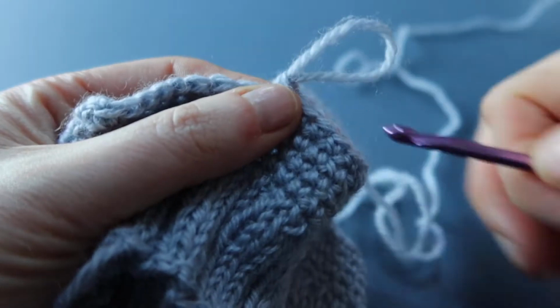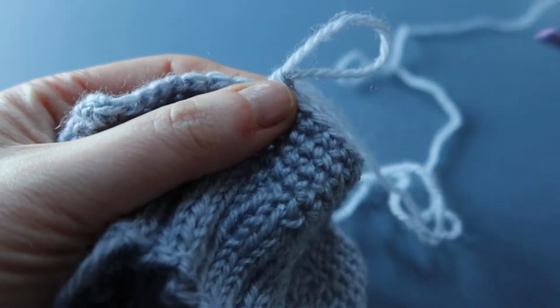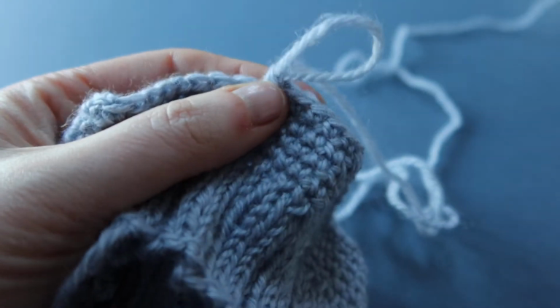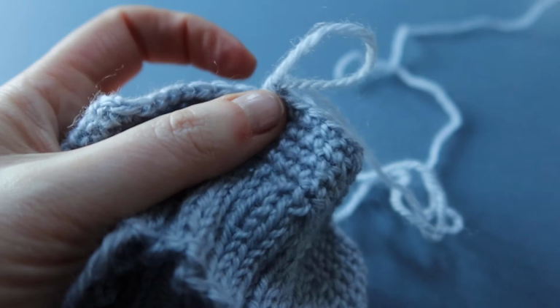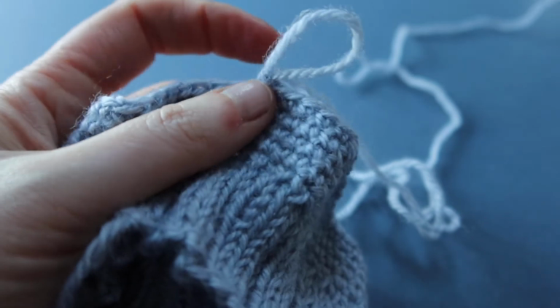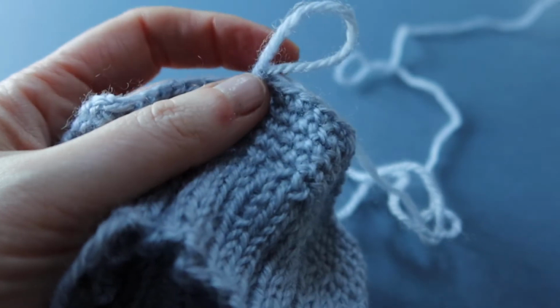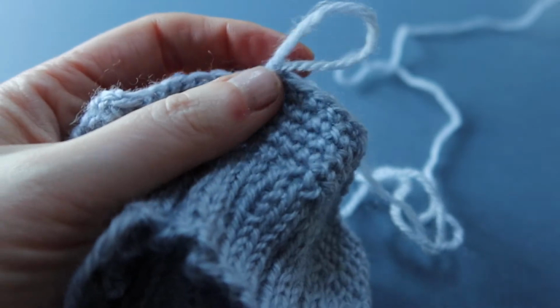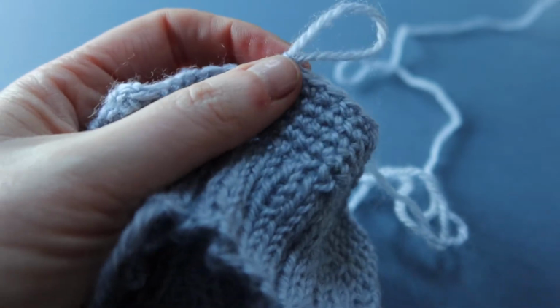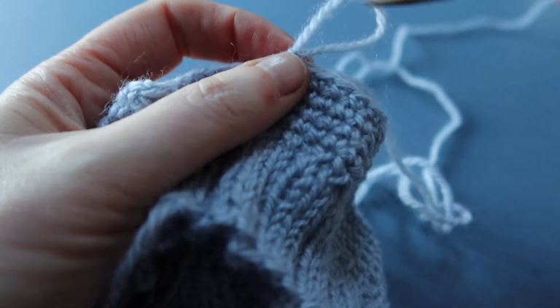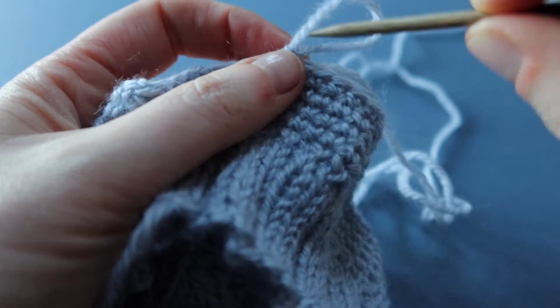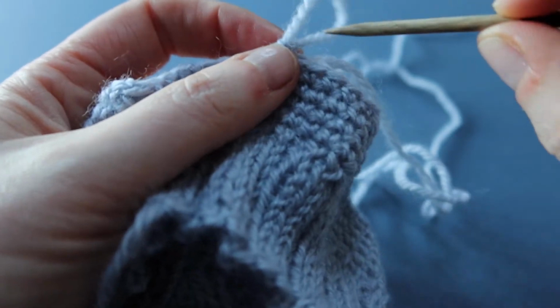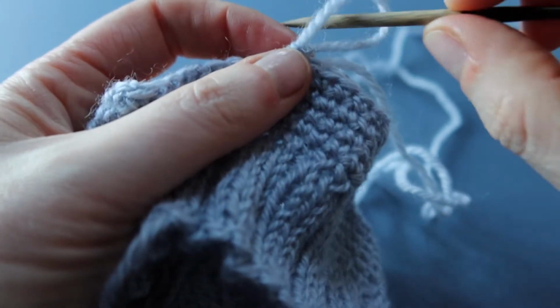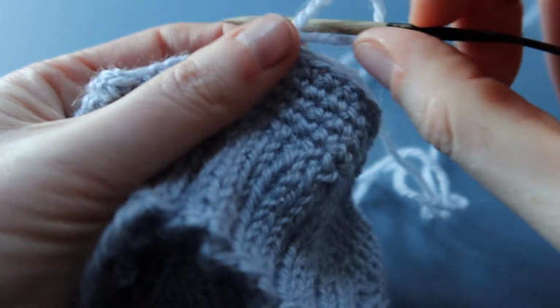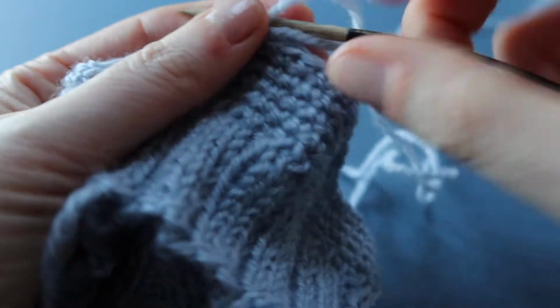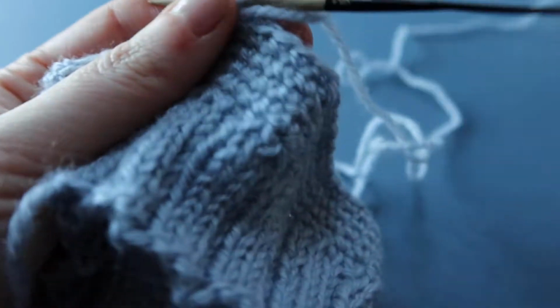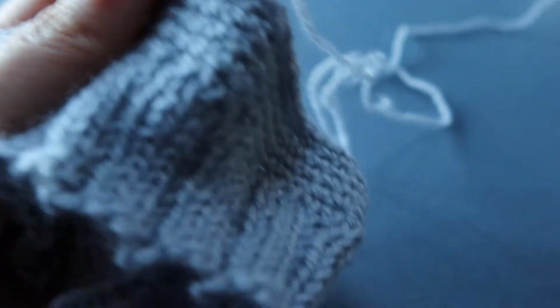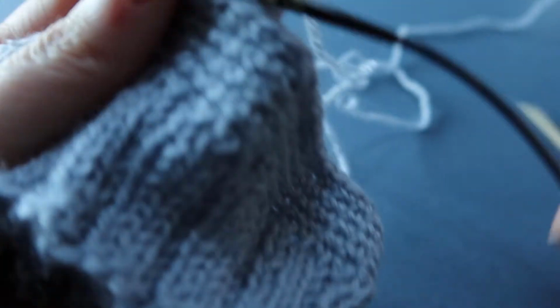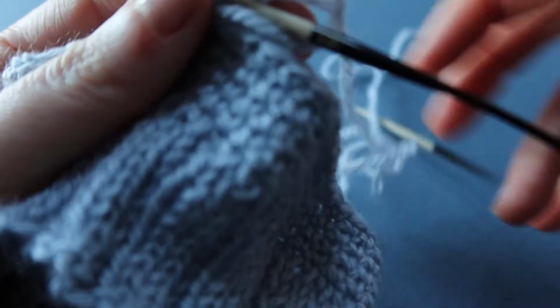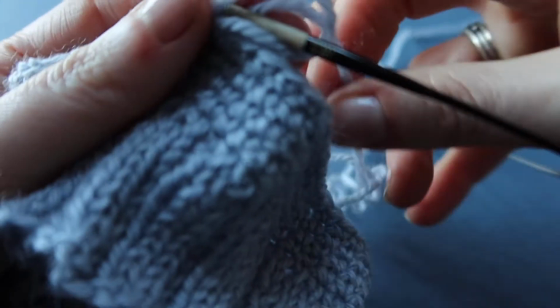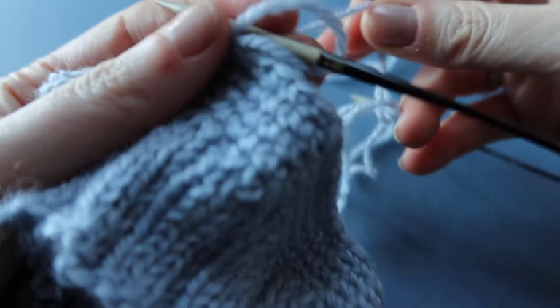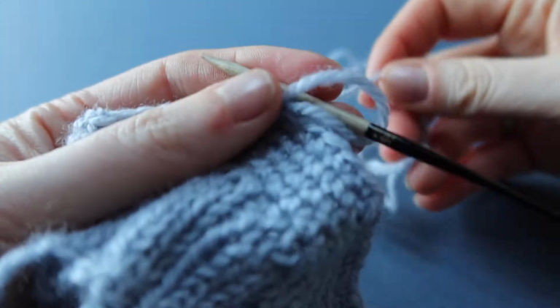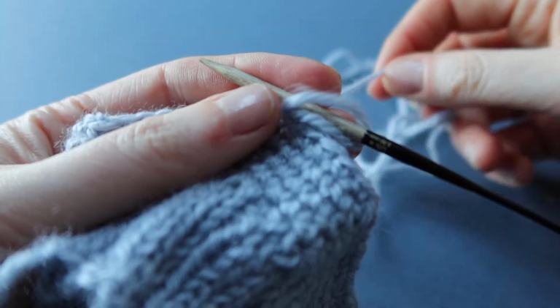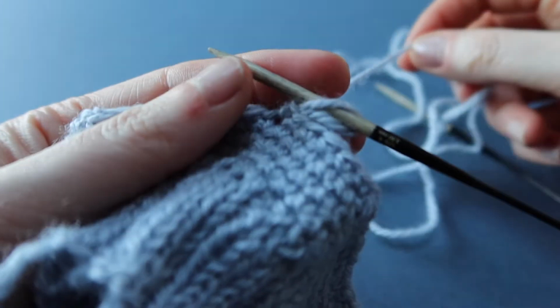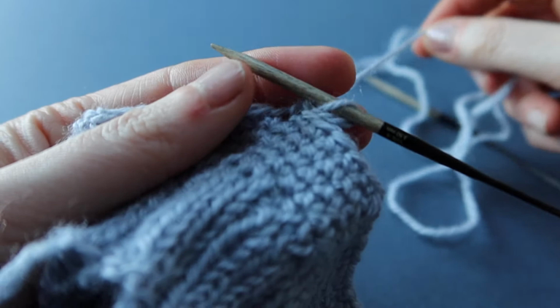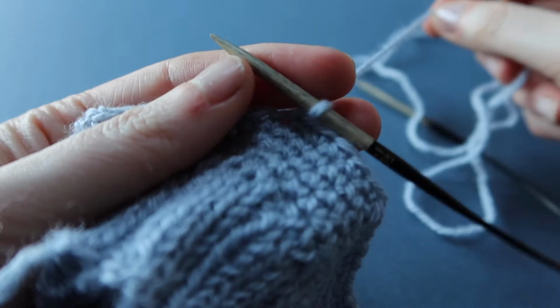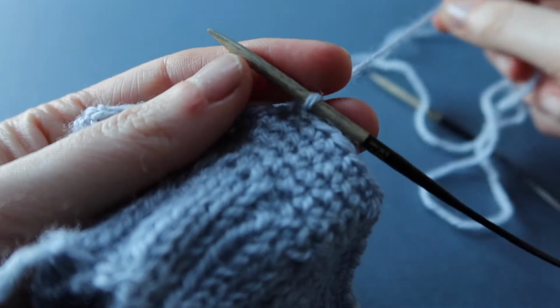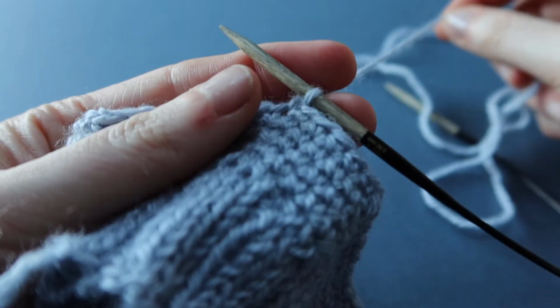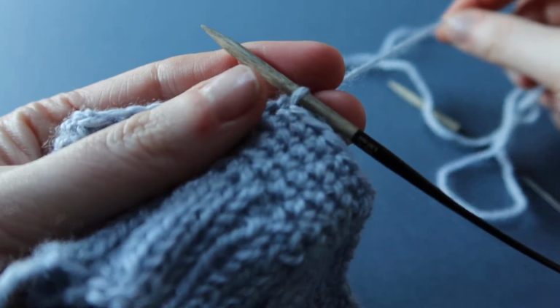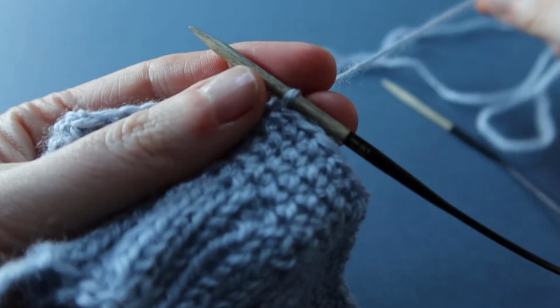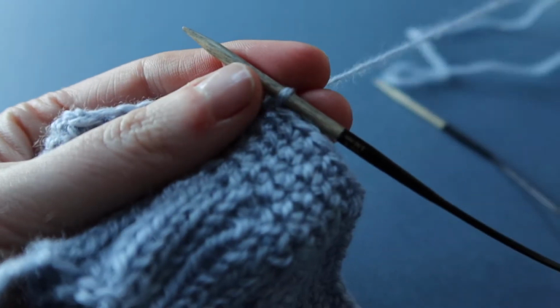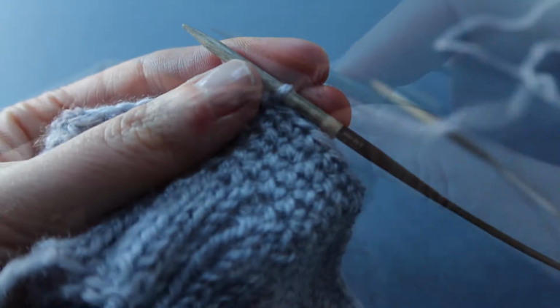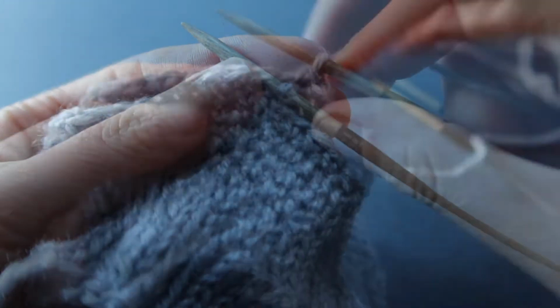Pull up the loop with the working yarn and remove your hook and place the needle through. Instead, tighten the working yarn around the needle.